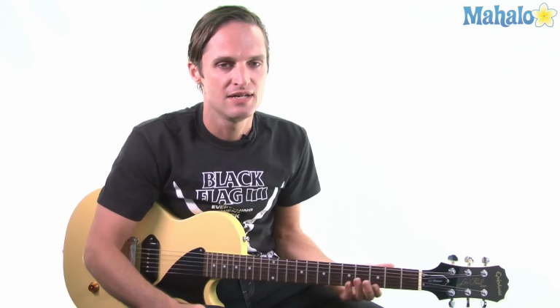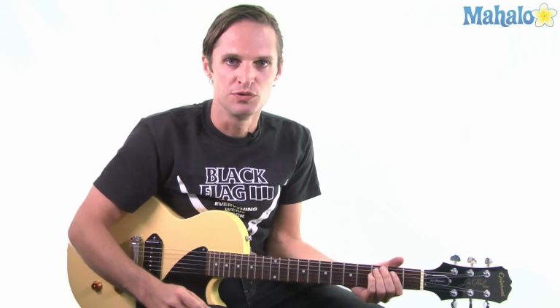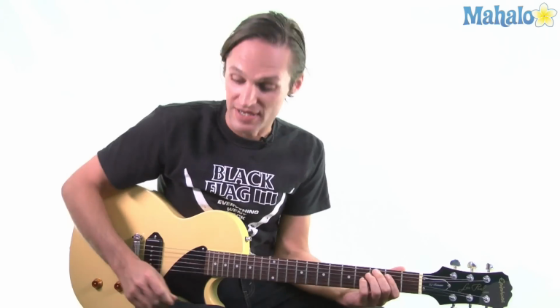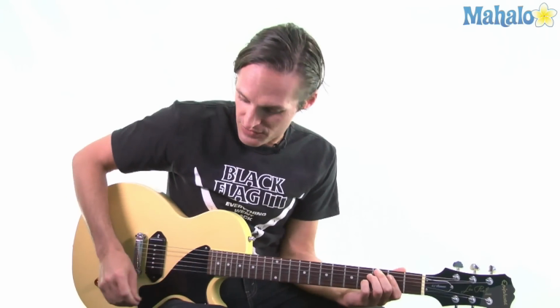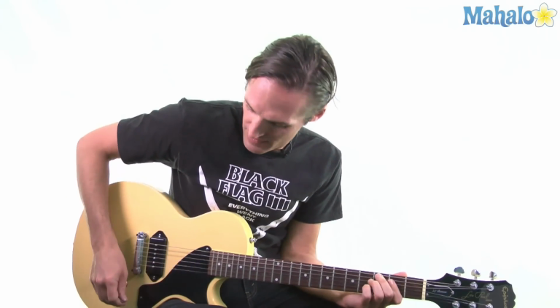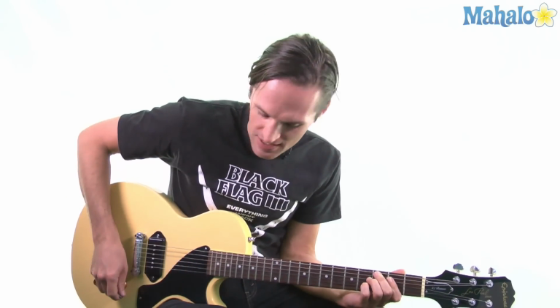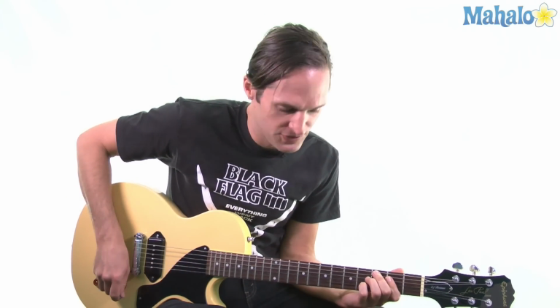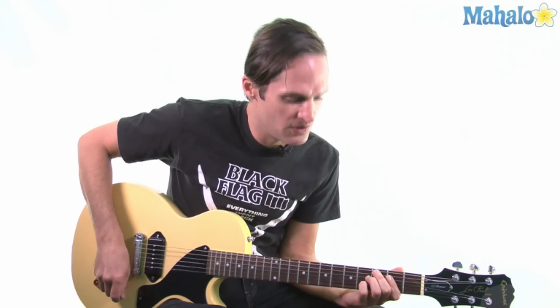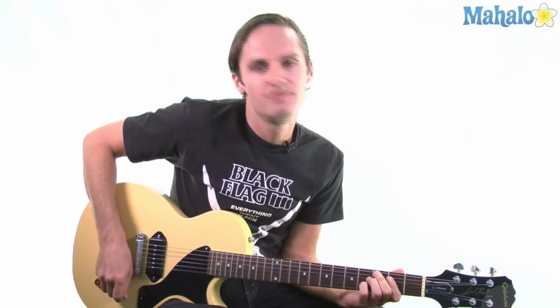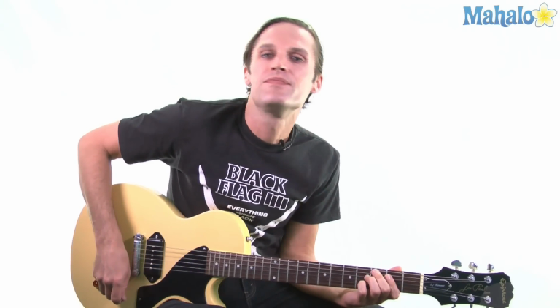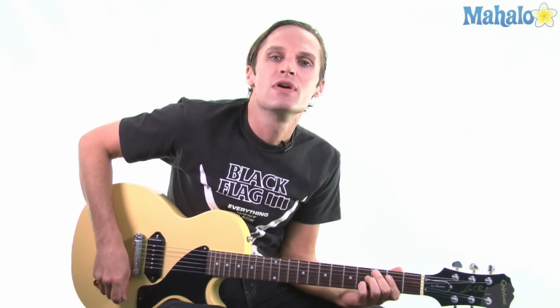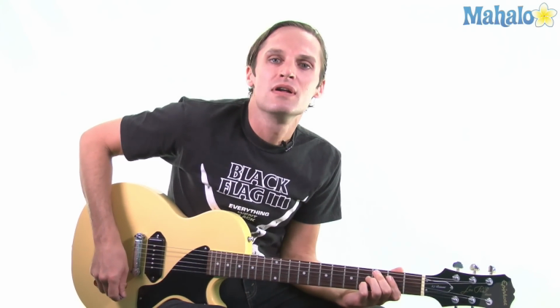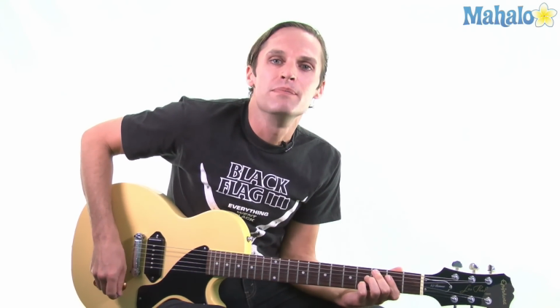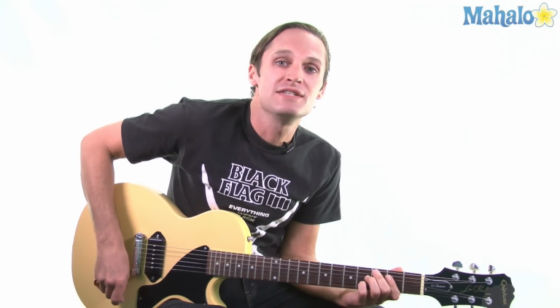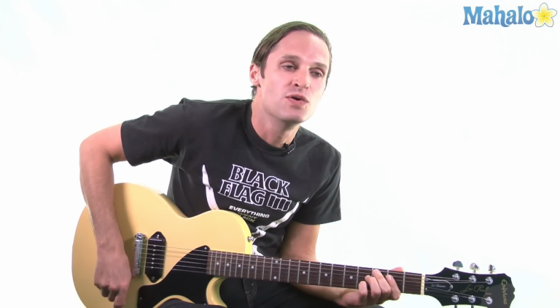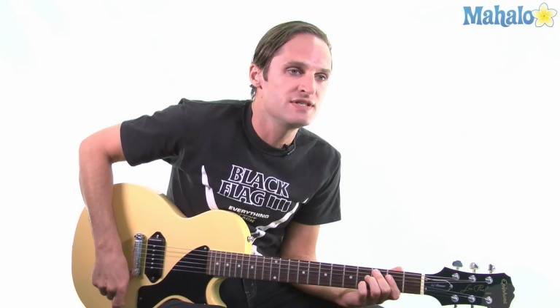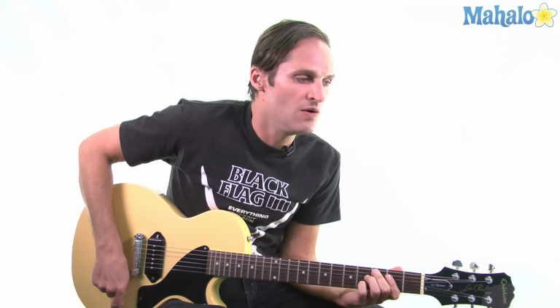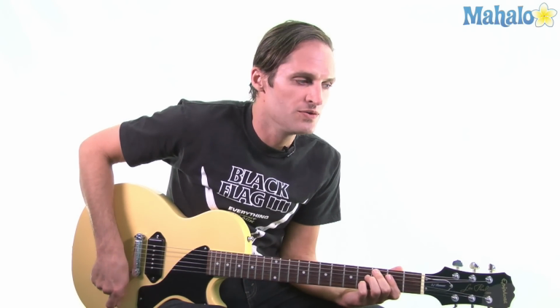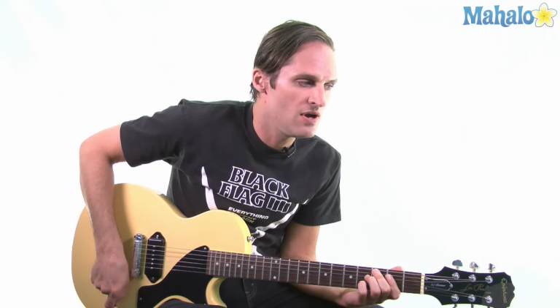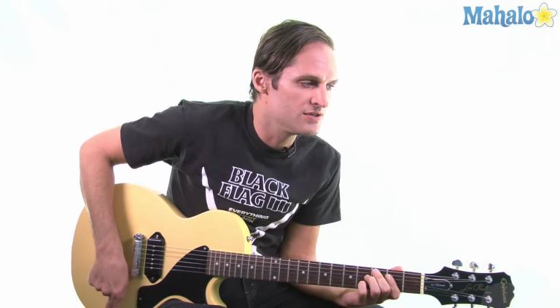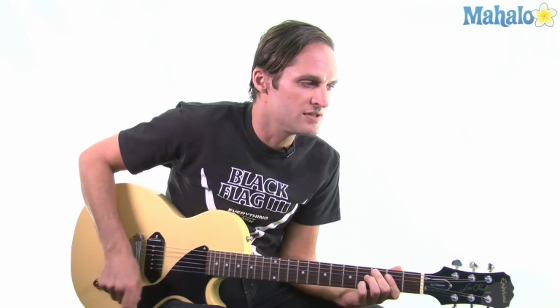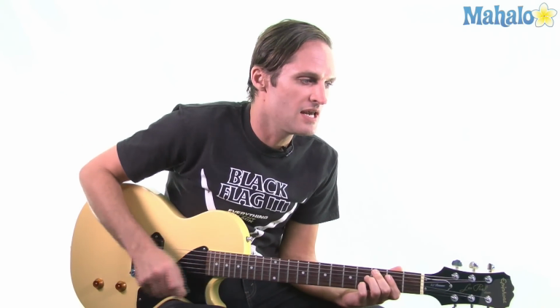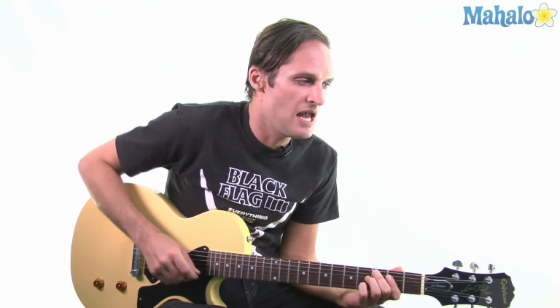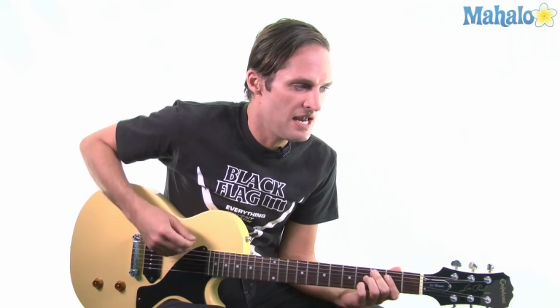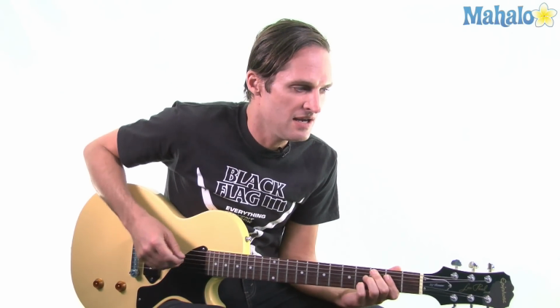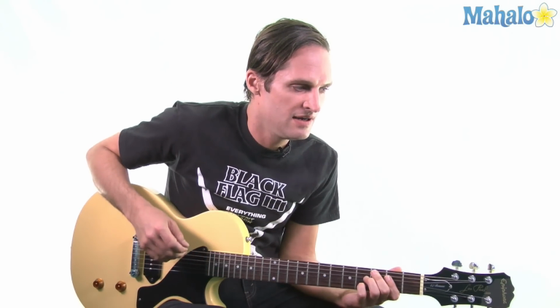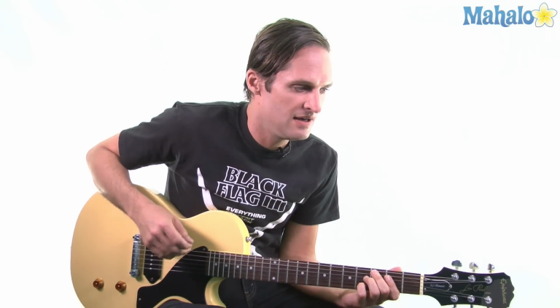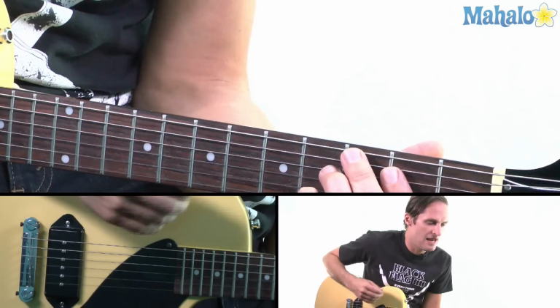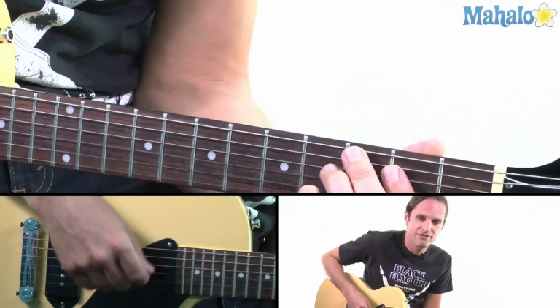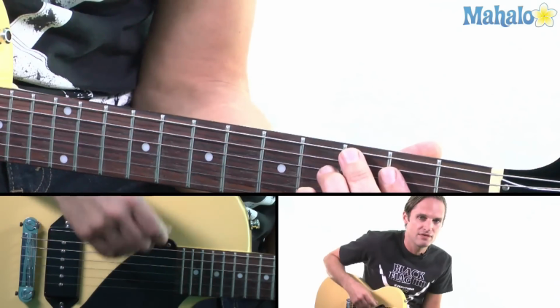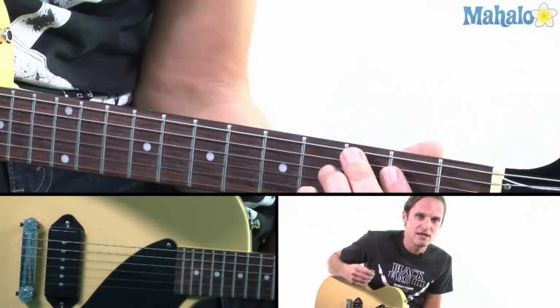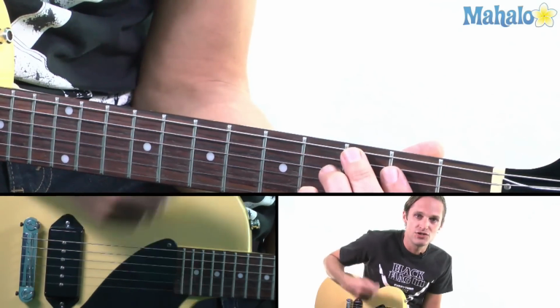Super easy too. So the basic chords in the whole song are just A, F, and G.